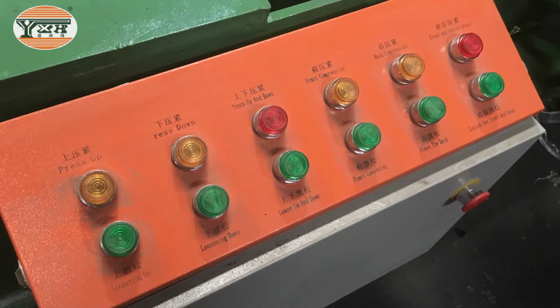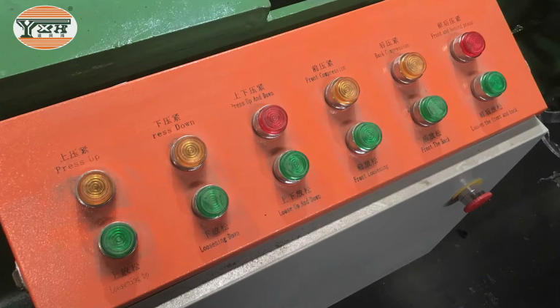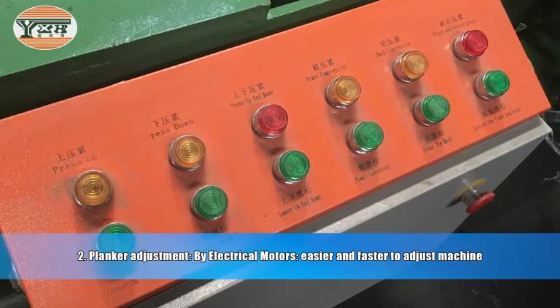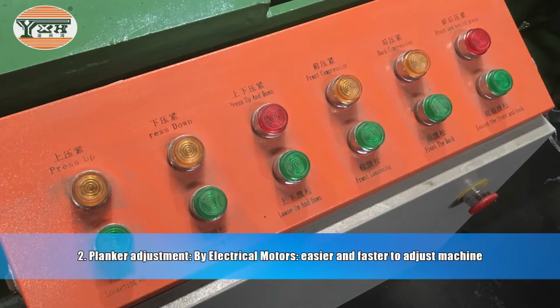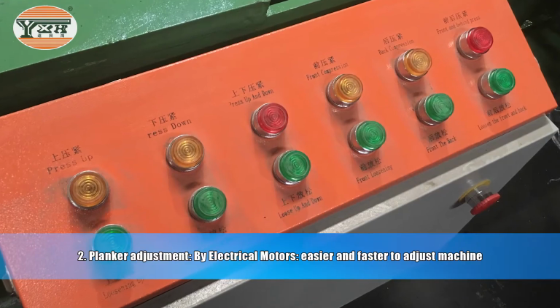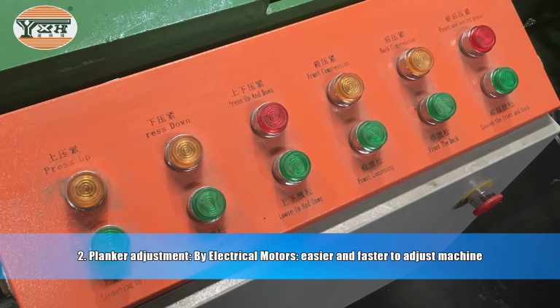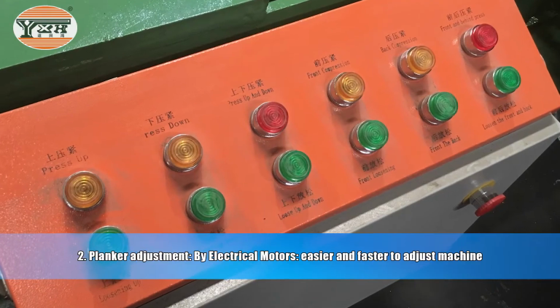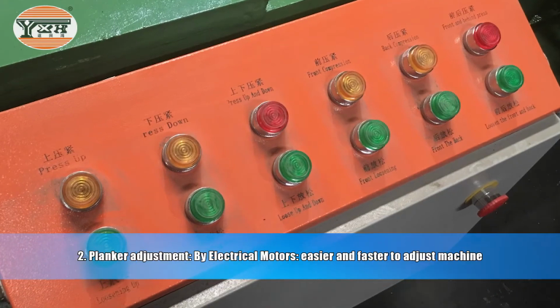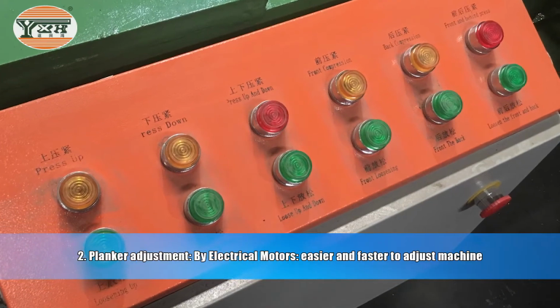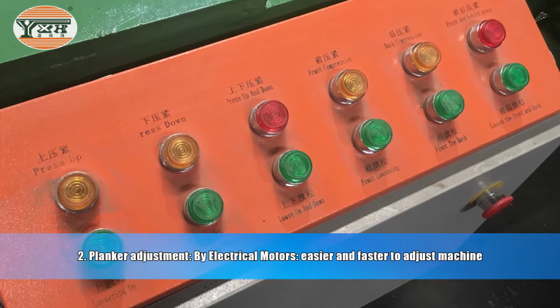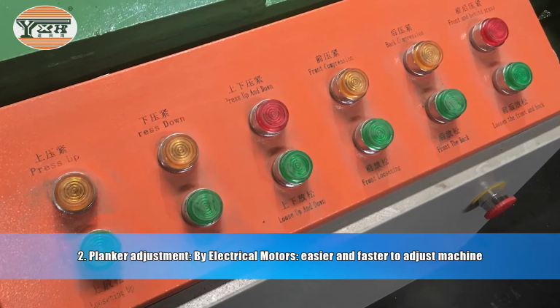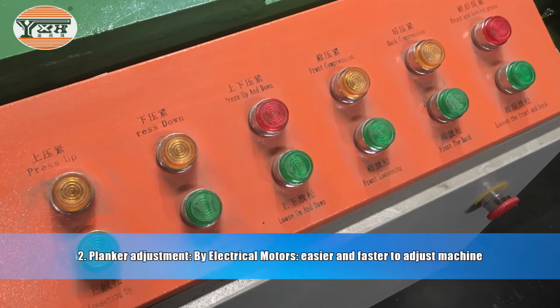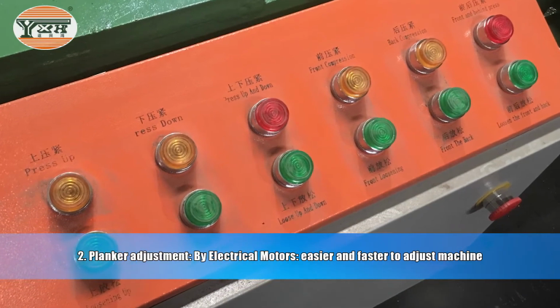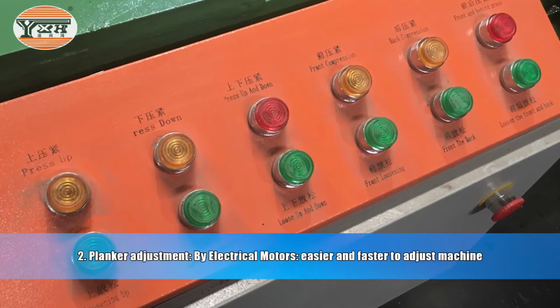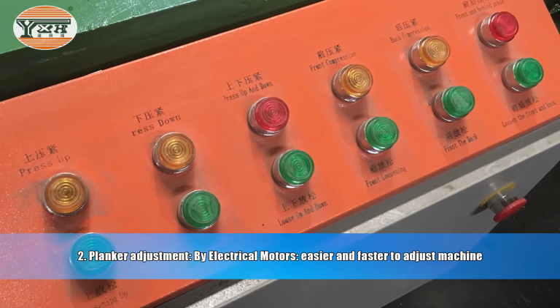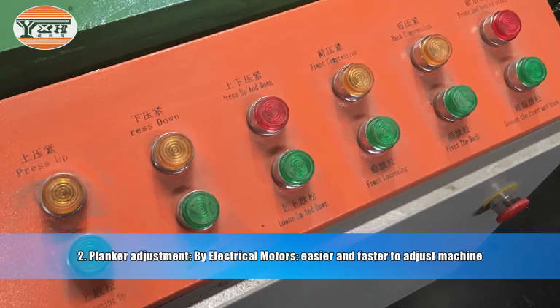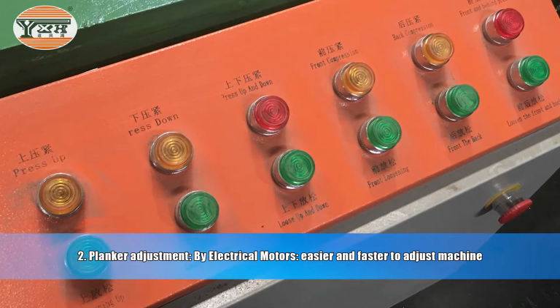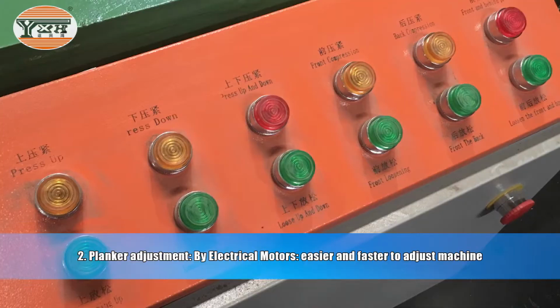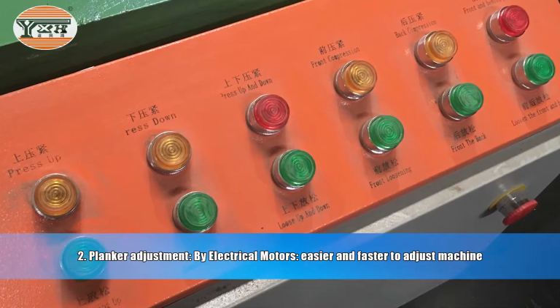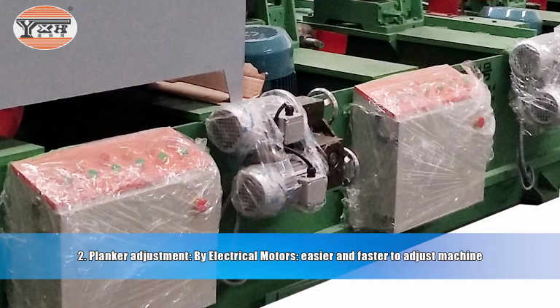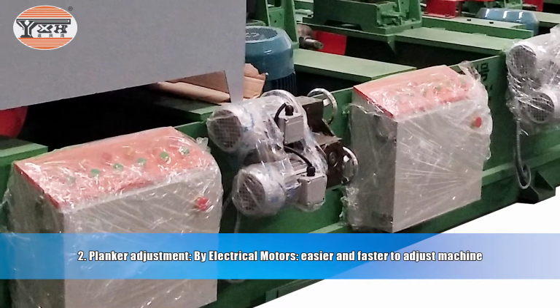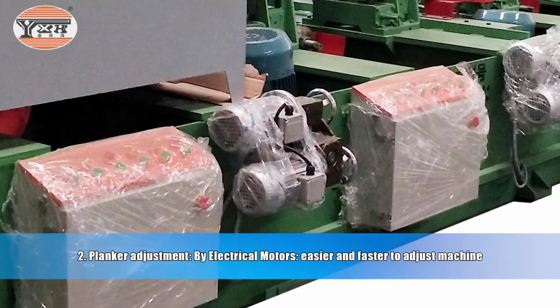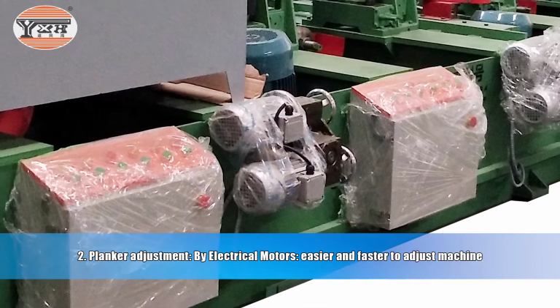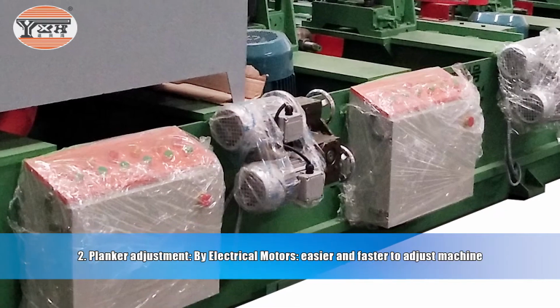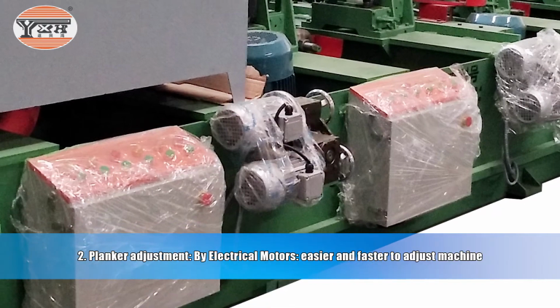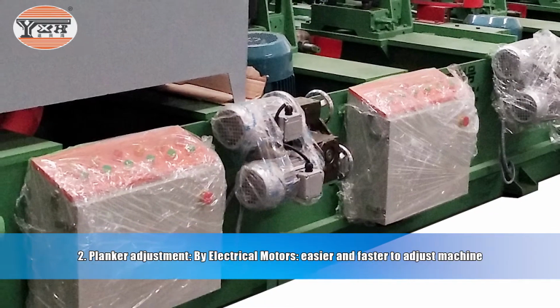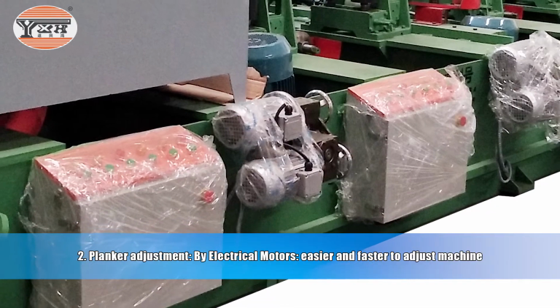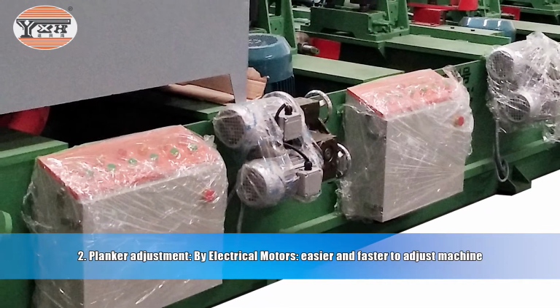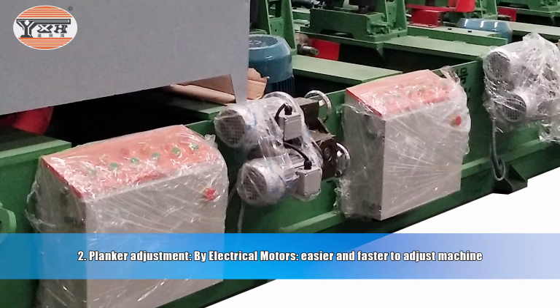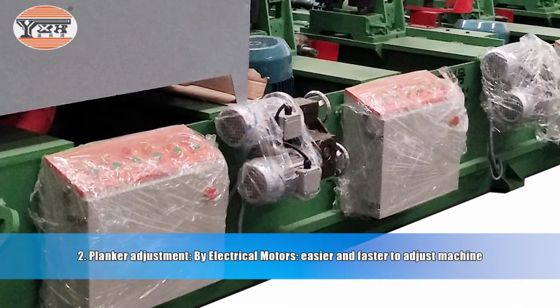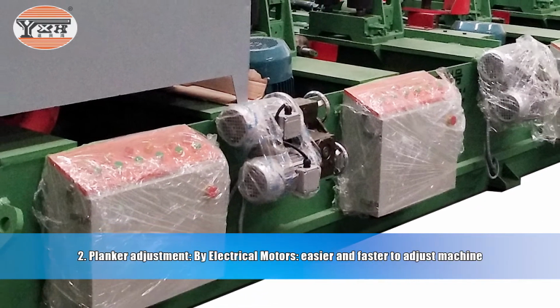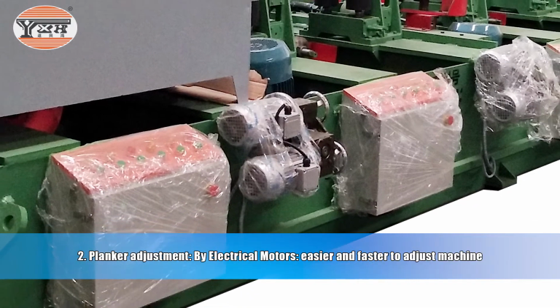Advantage 2: Planker adjustment by electrical motors, making it easier and faster to adjust the machine.